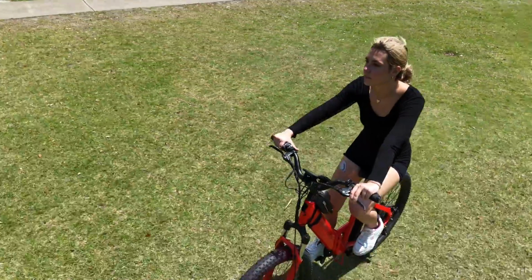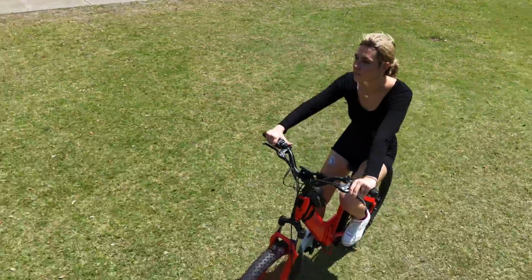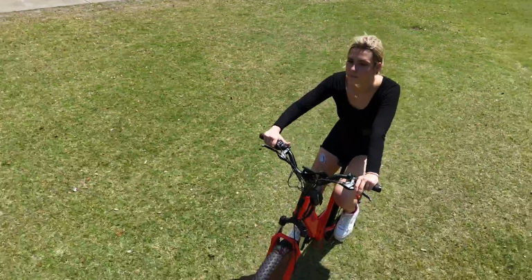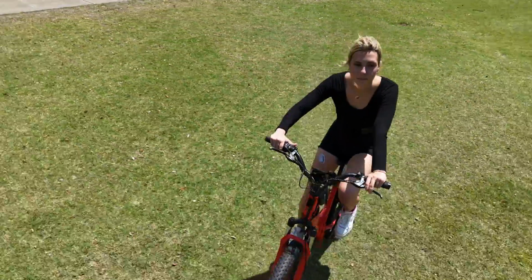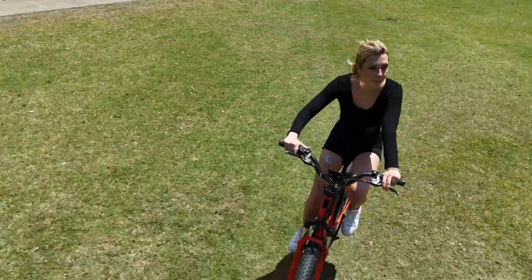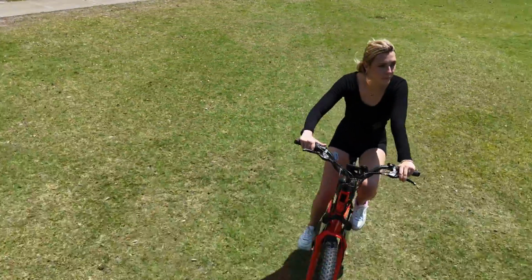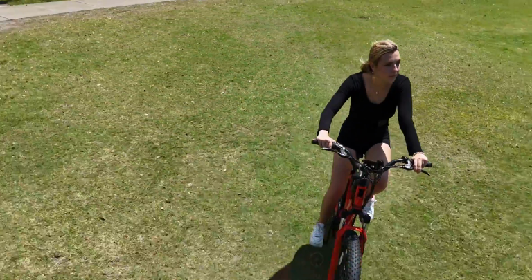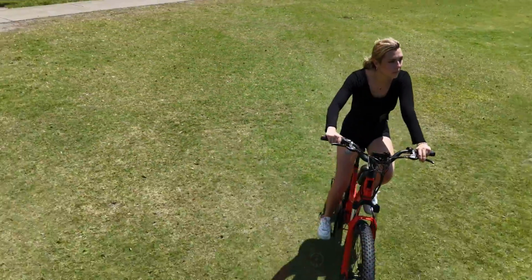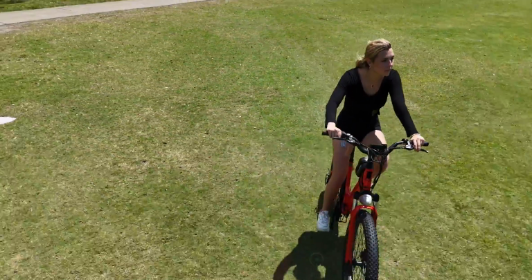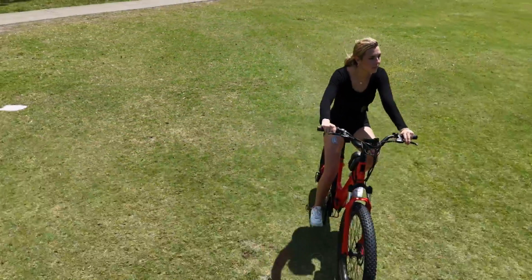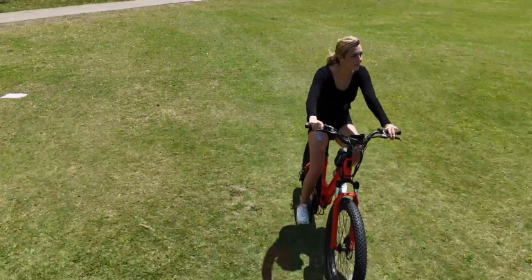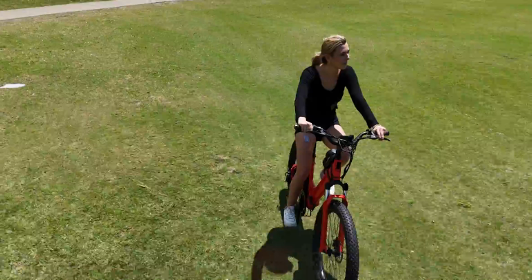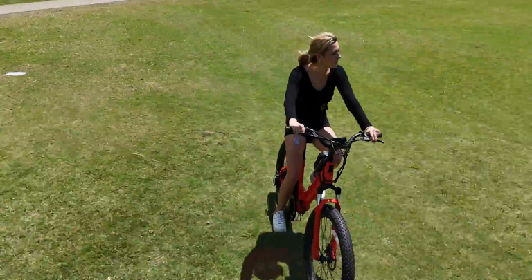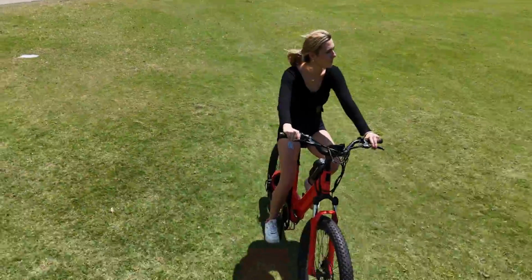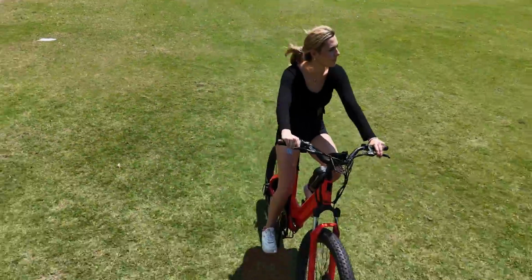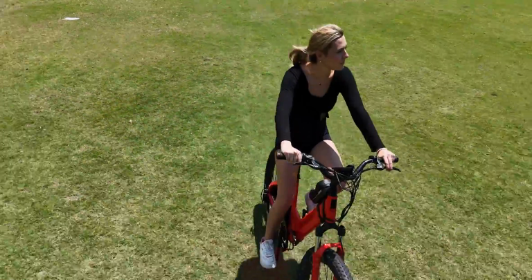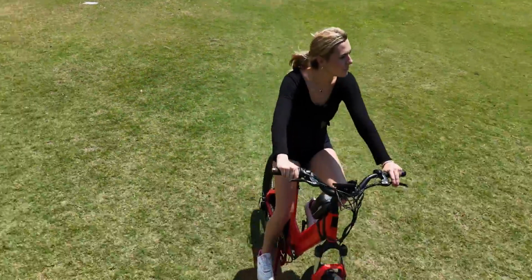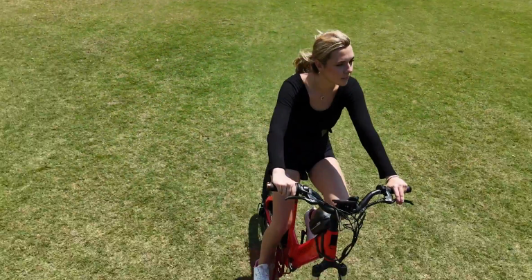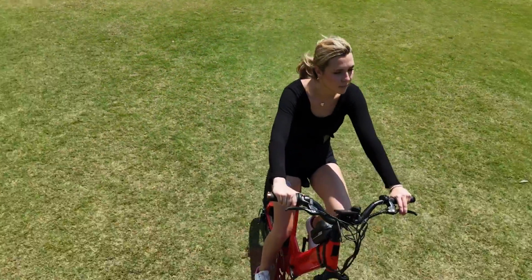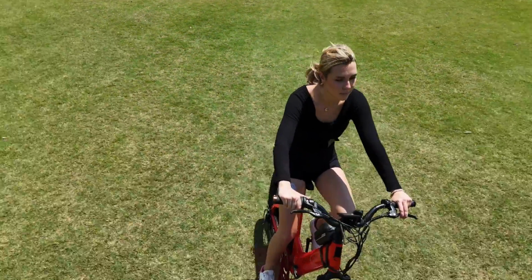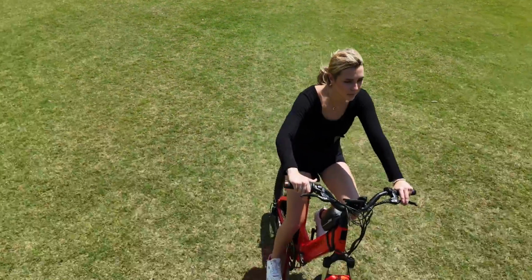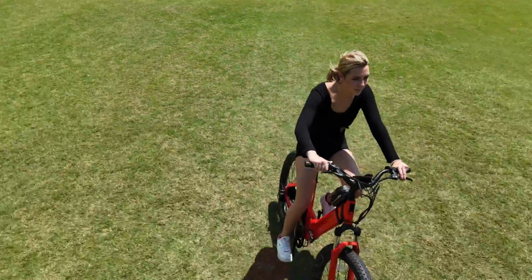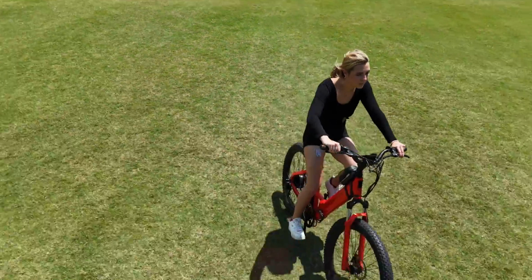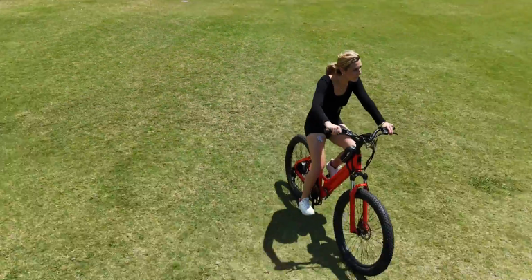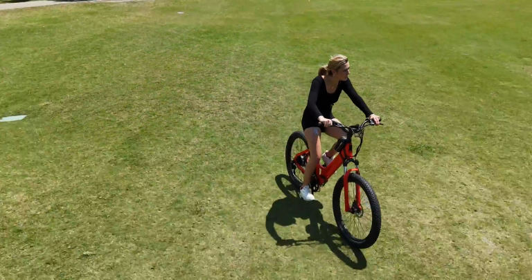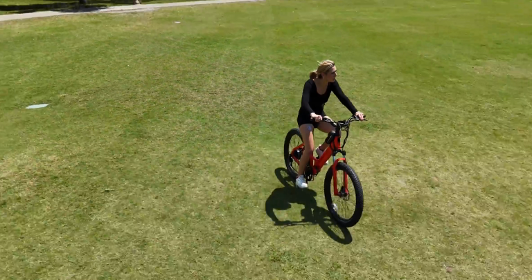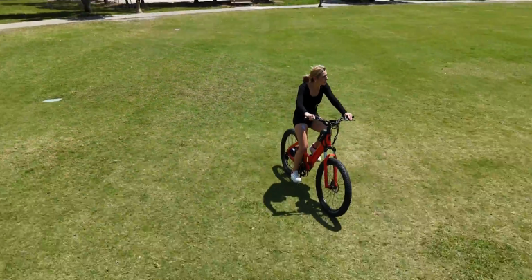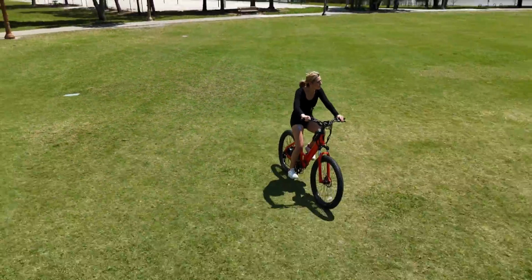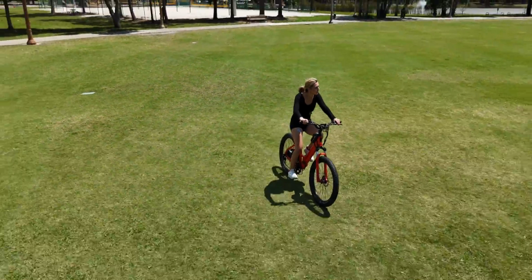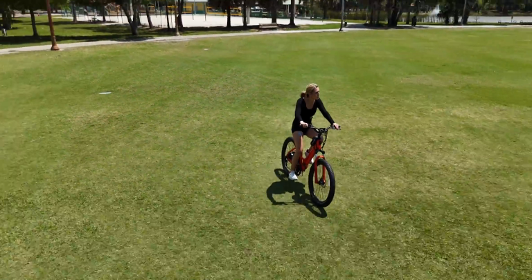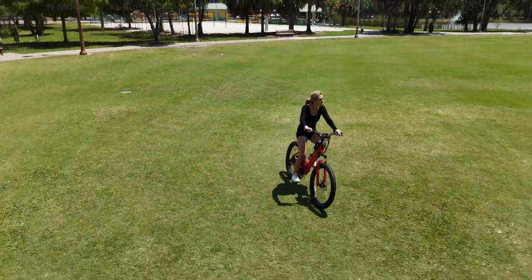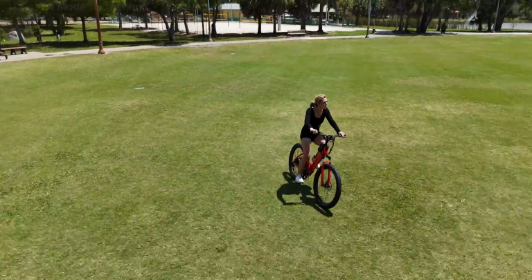As you can see, it effortlessly follows the subject, maintaining a steady frame and delivering professional quality footage.